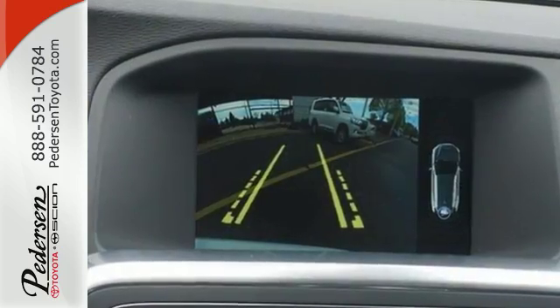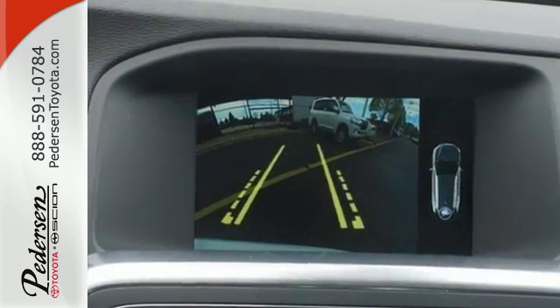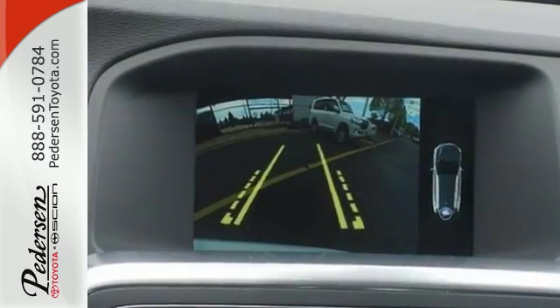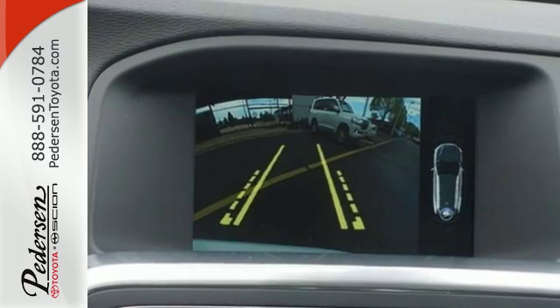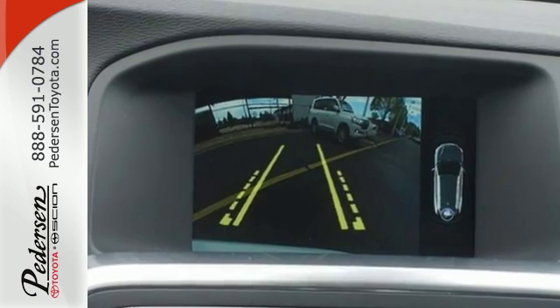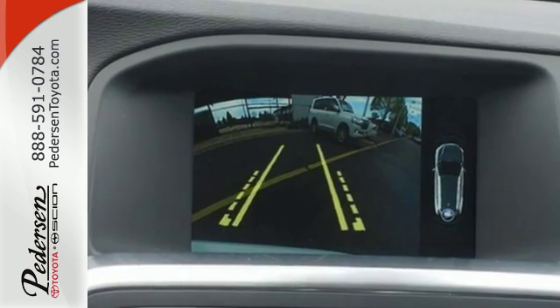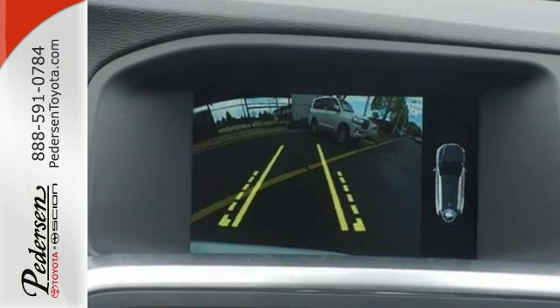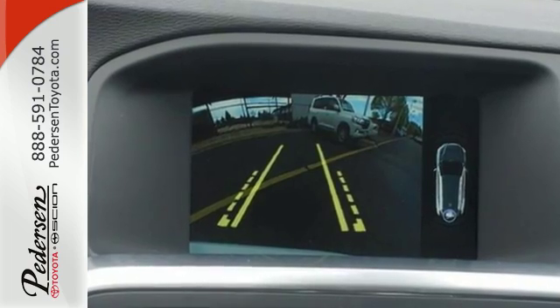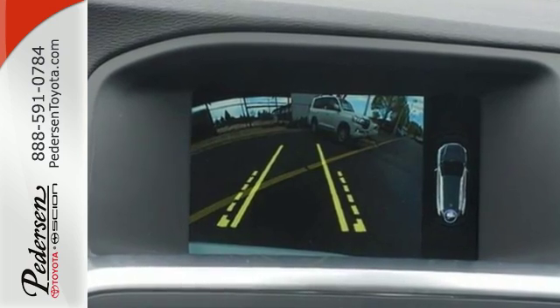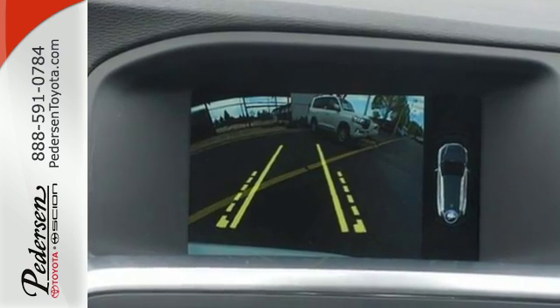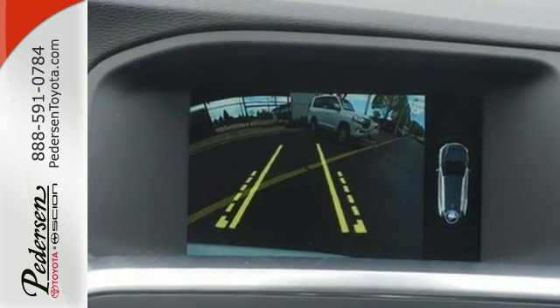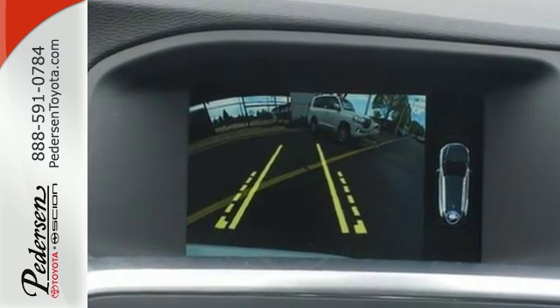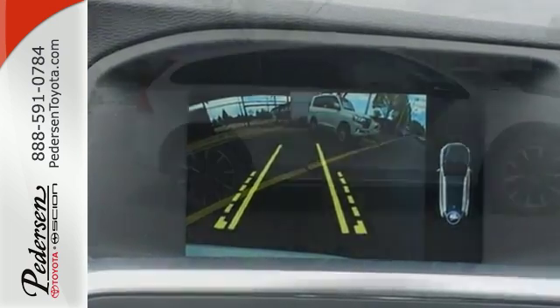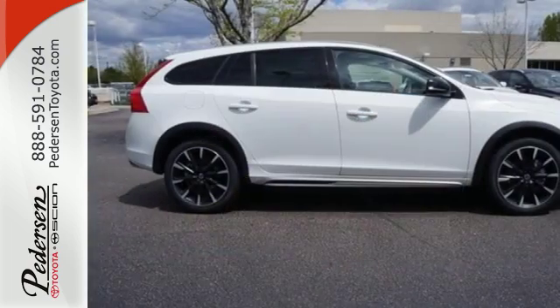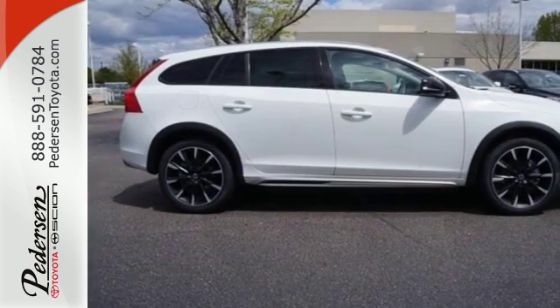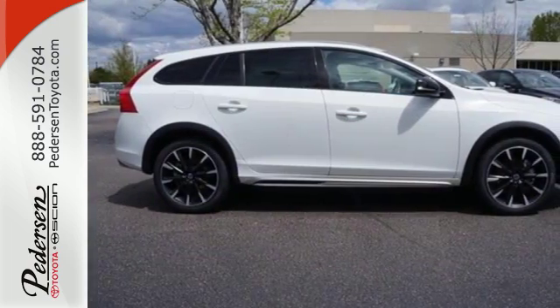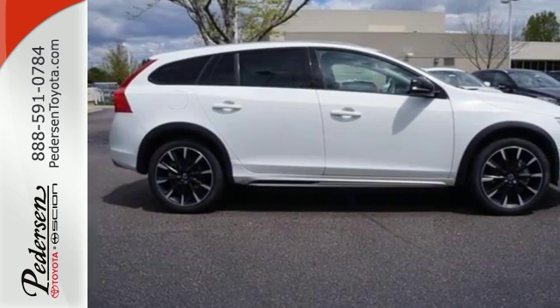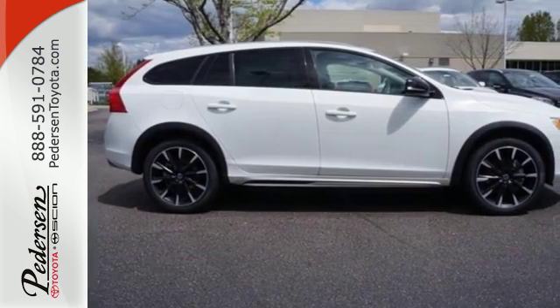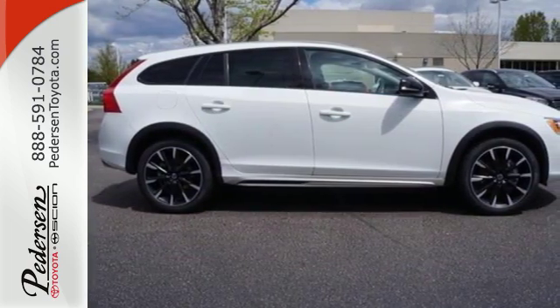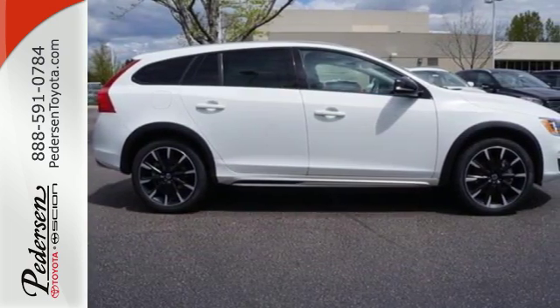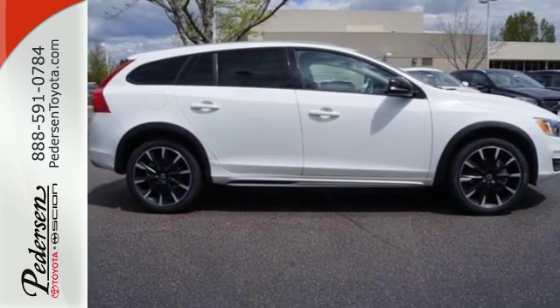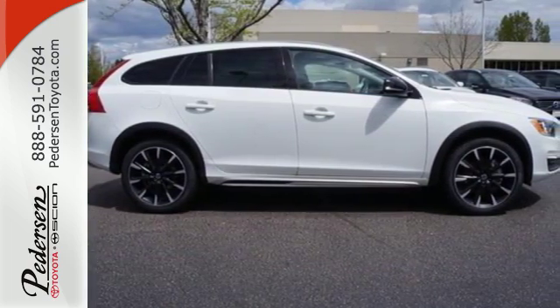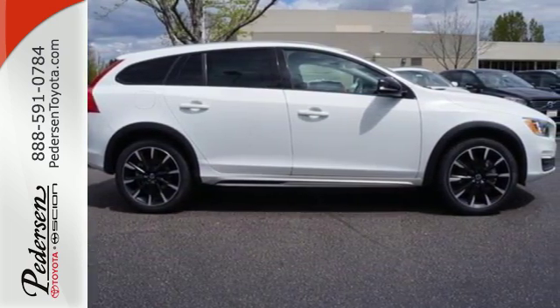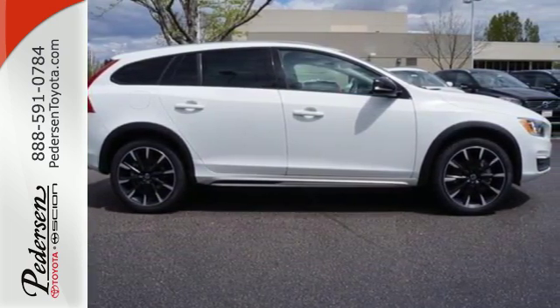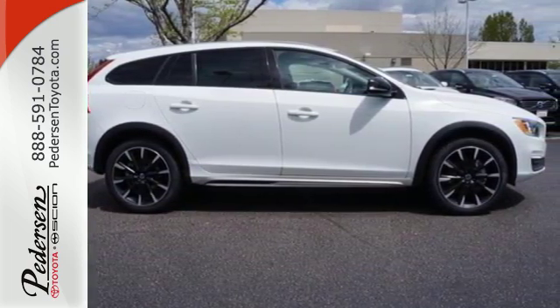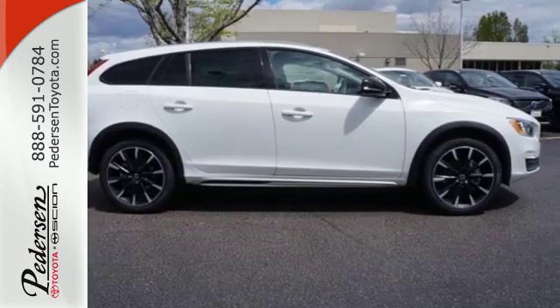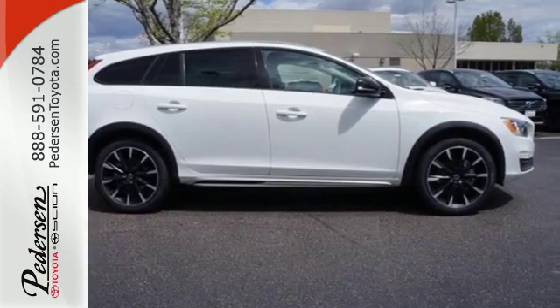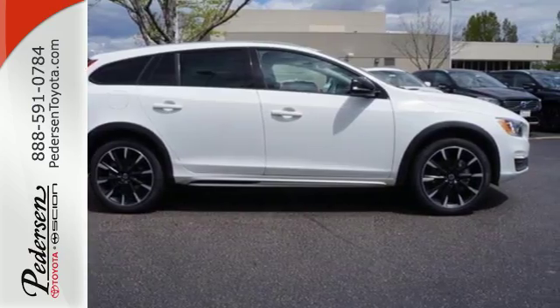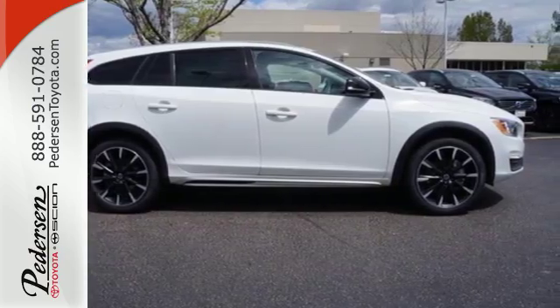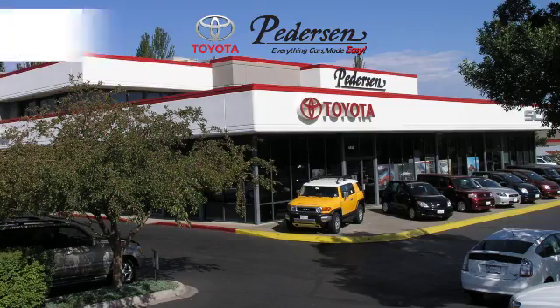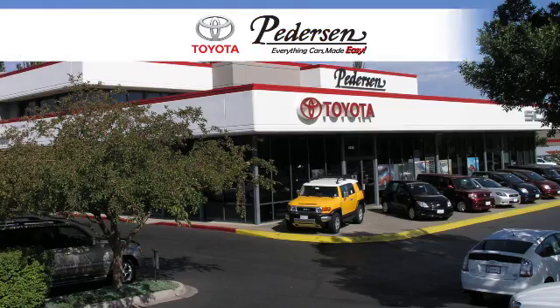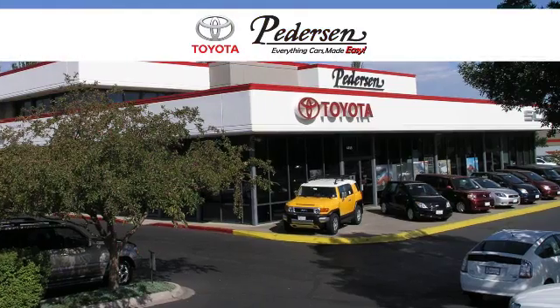This V60 Cross Country has just elevated the Sport Wagon to a whole new level. Take it for a spin today — call, click, or visit us today.